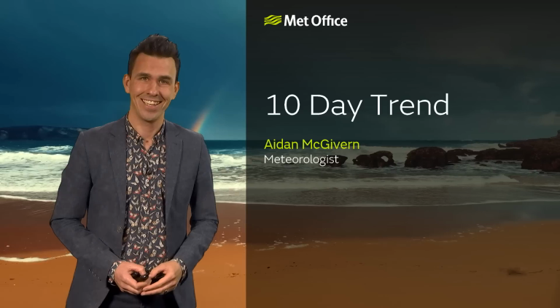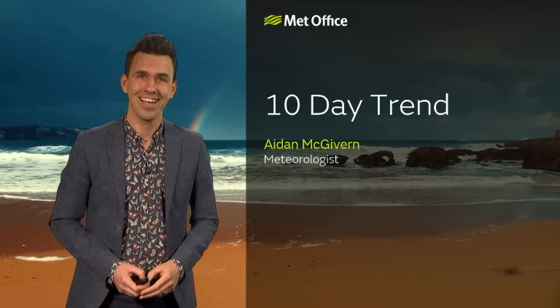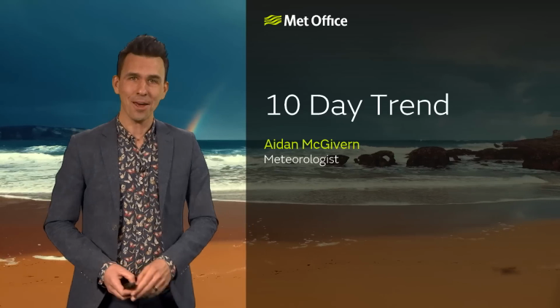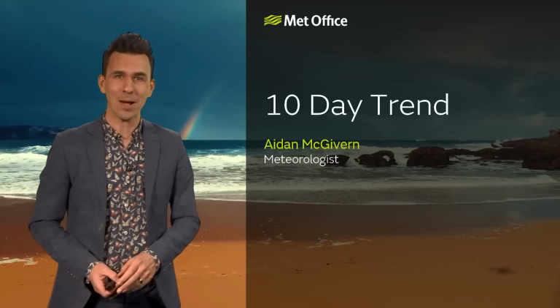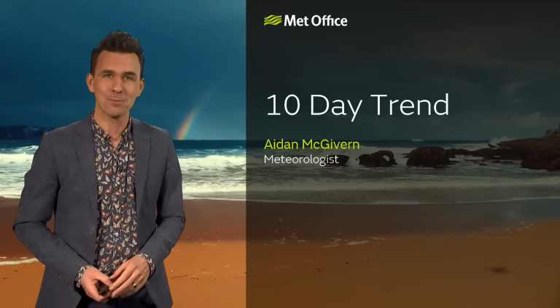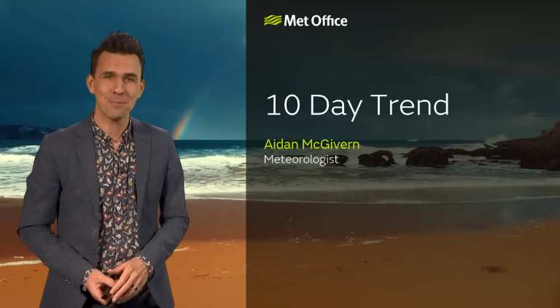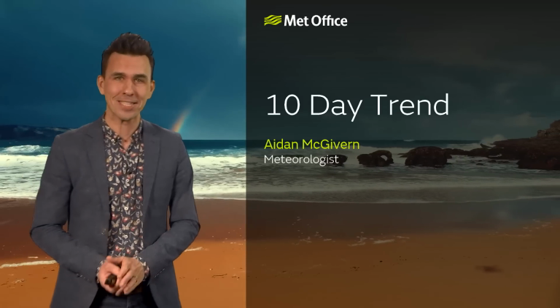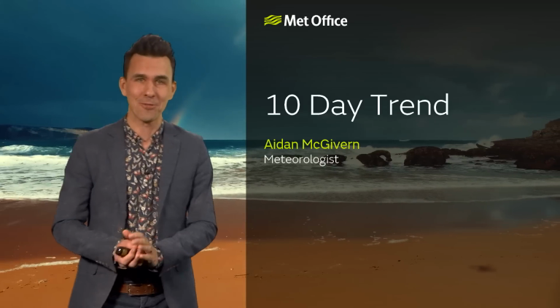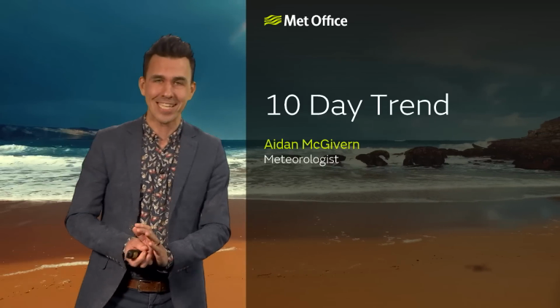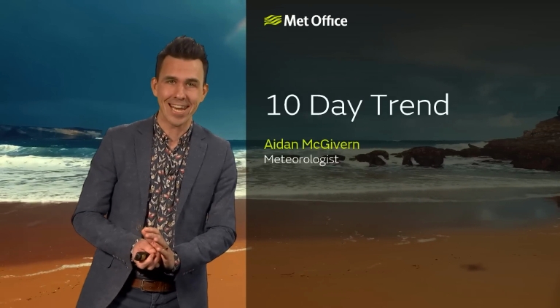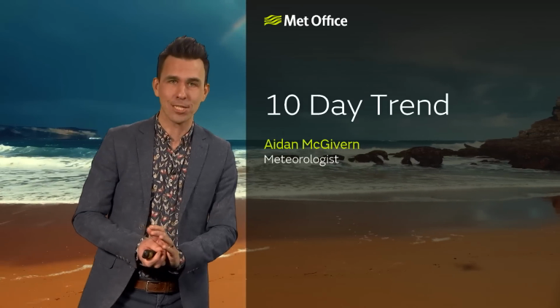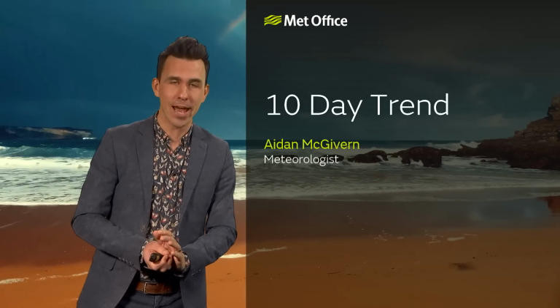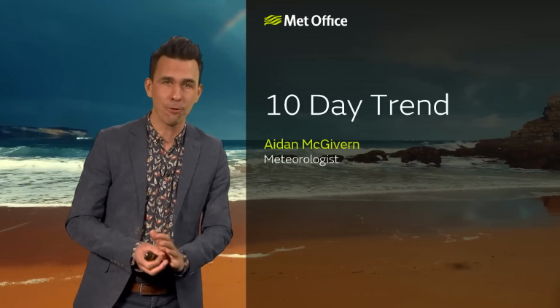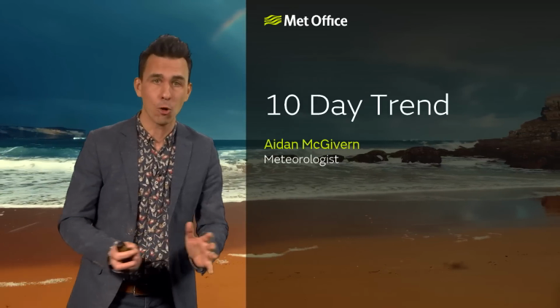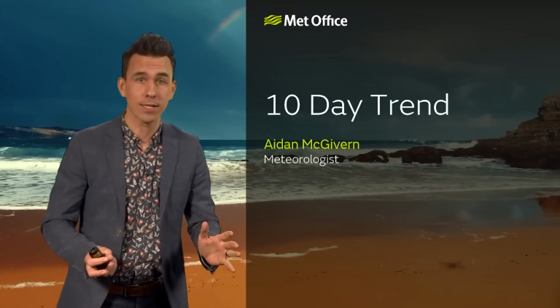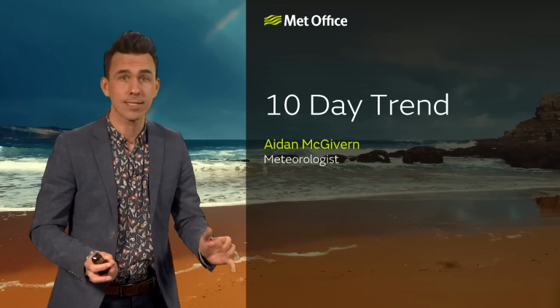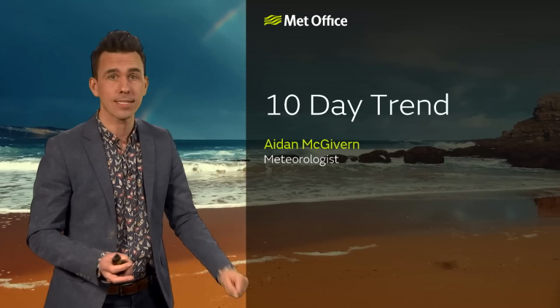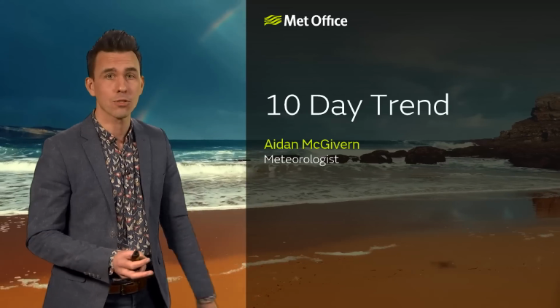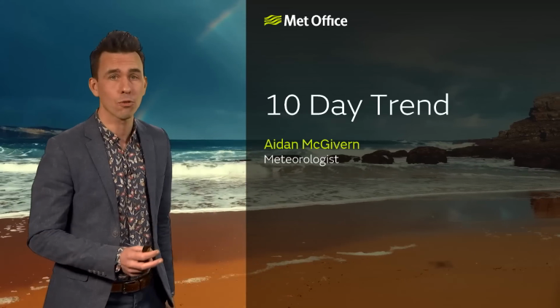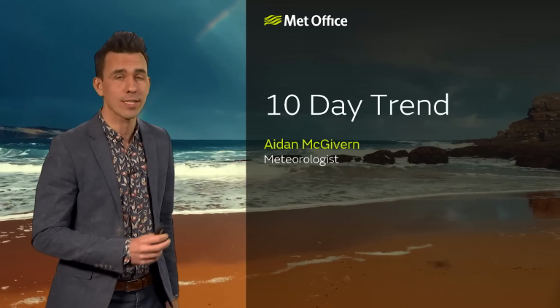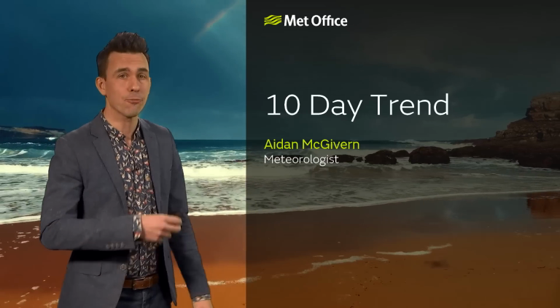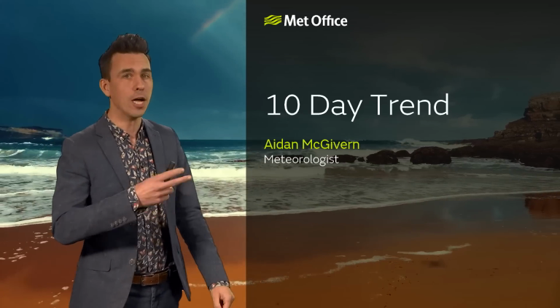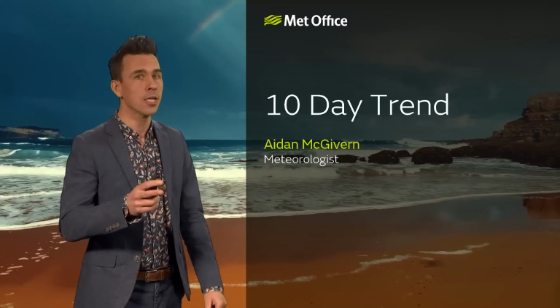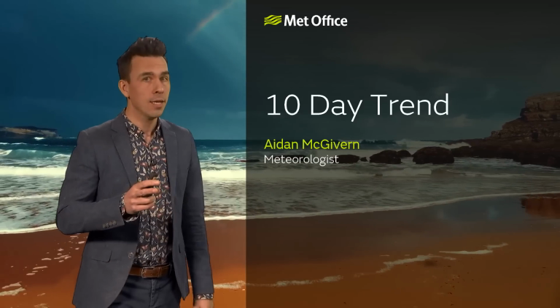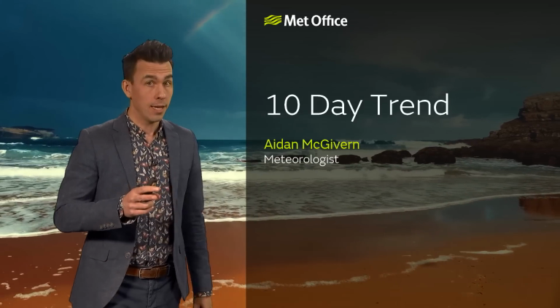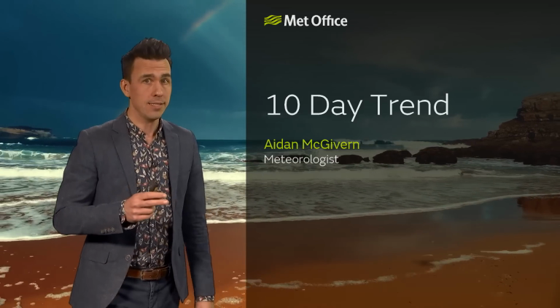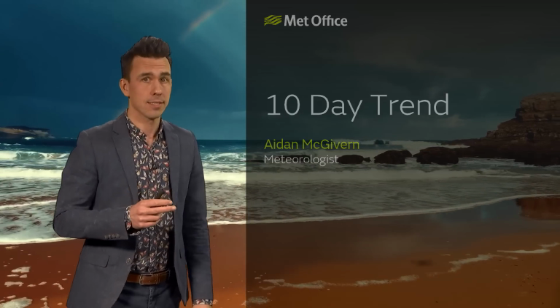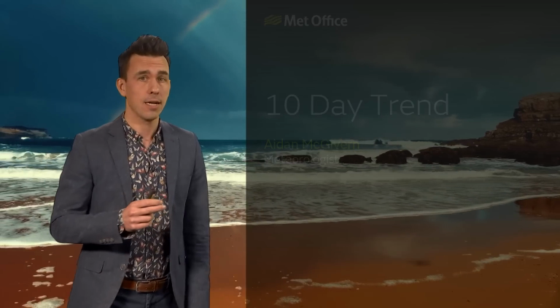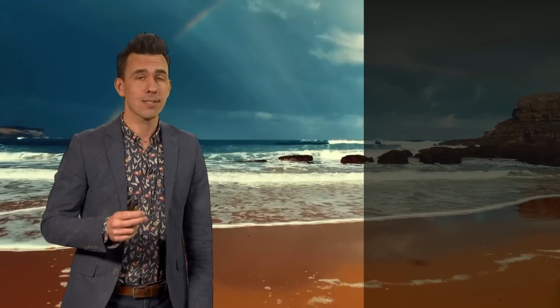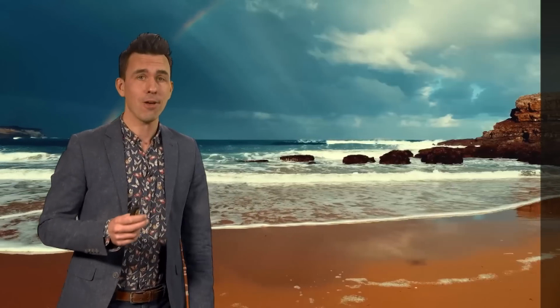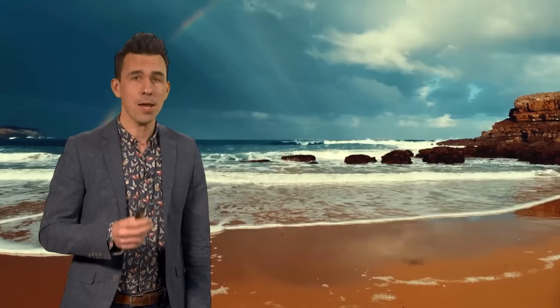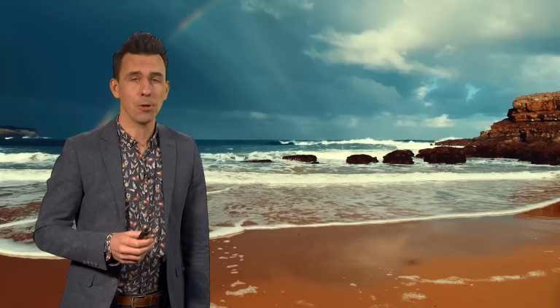Hello and welcome to the Met Office 10-day trend, a forecast that takes us through the rest of March and into the start of April.